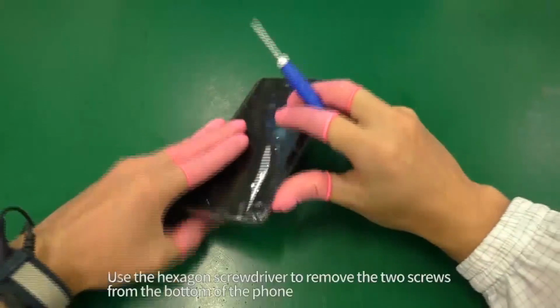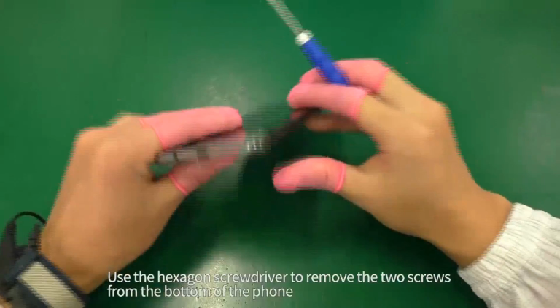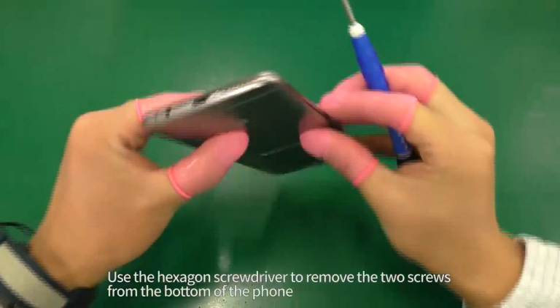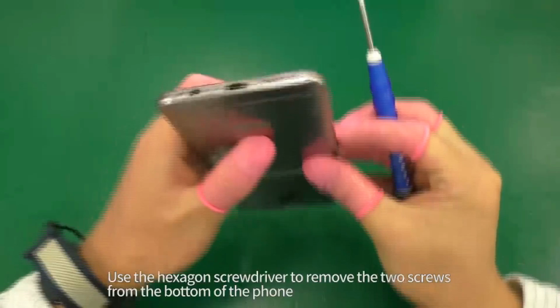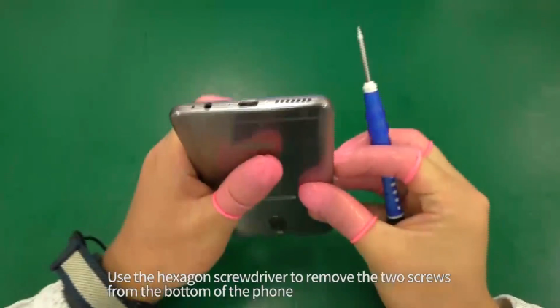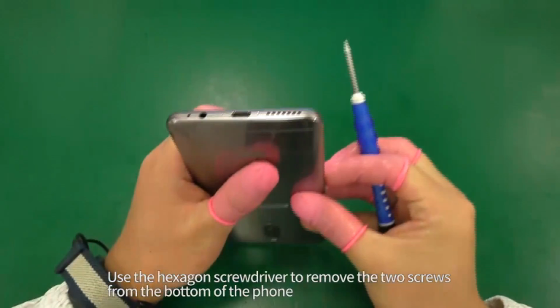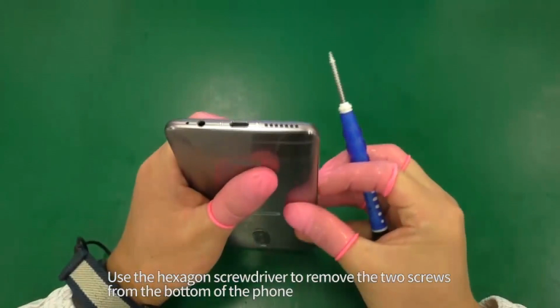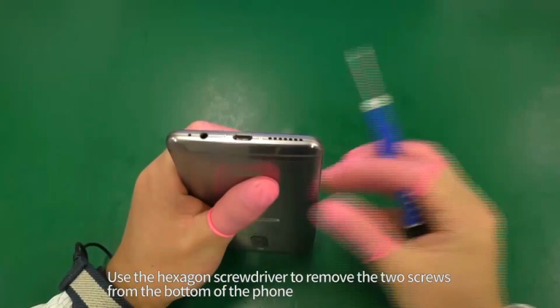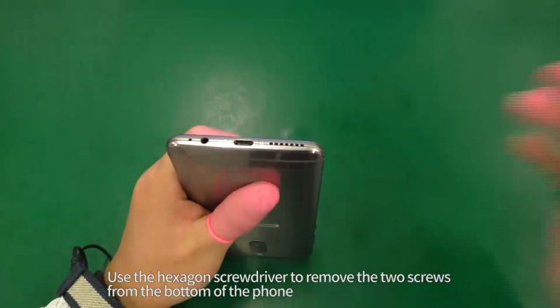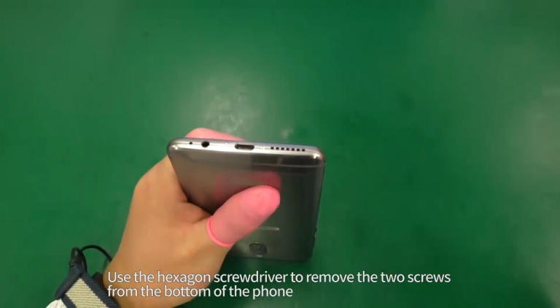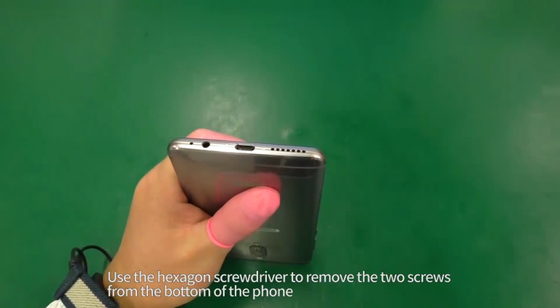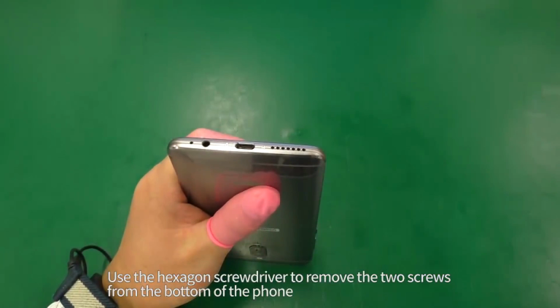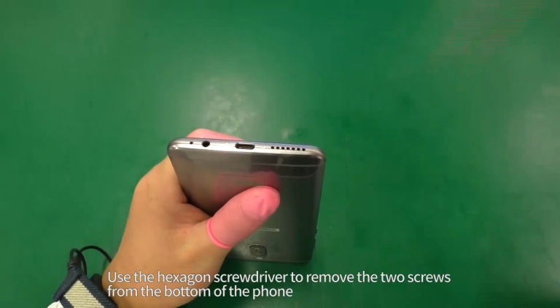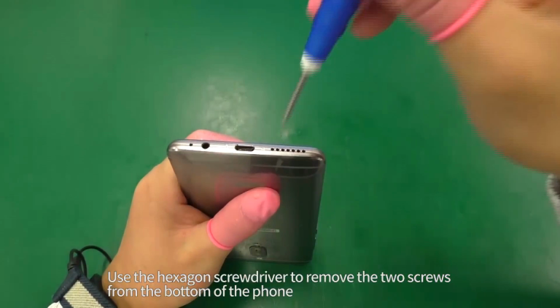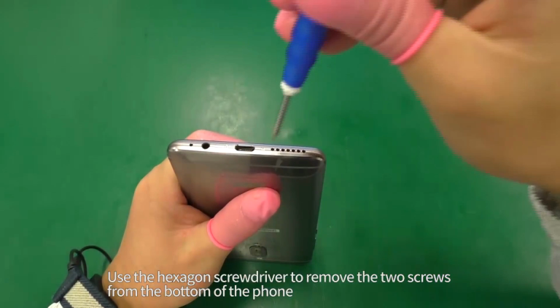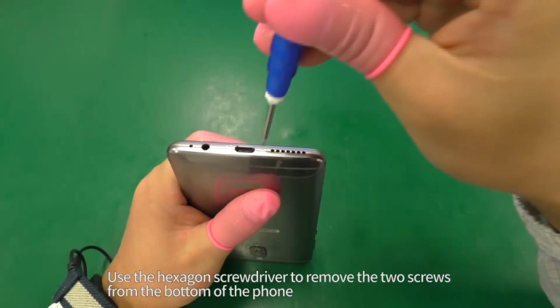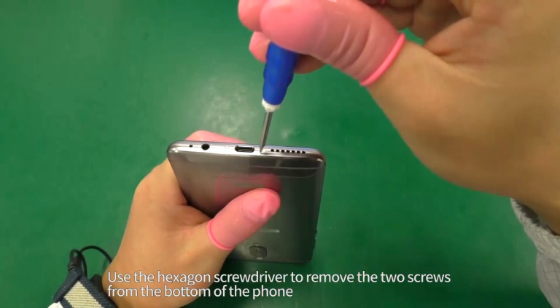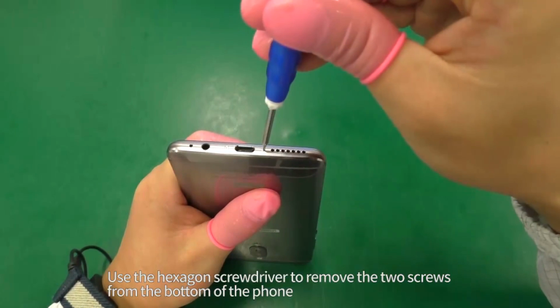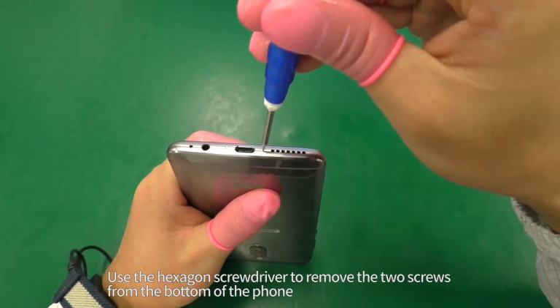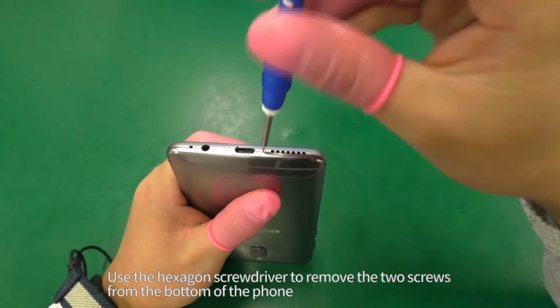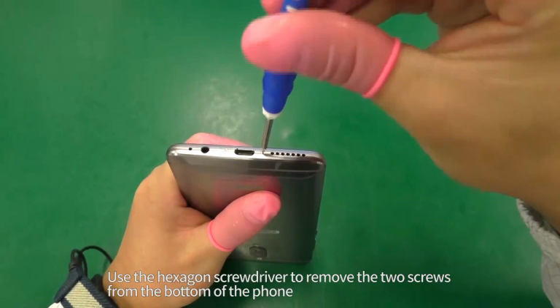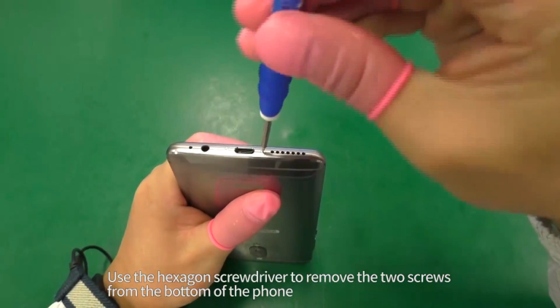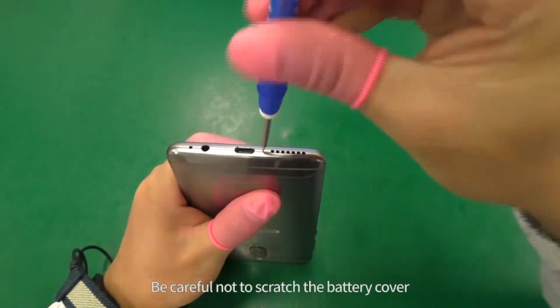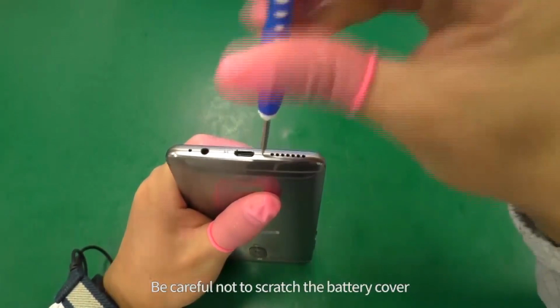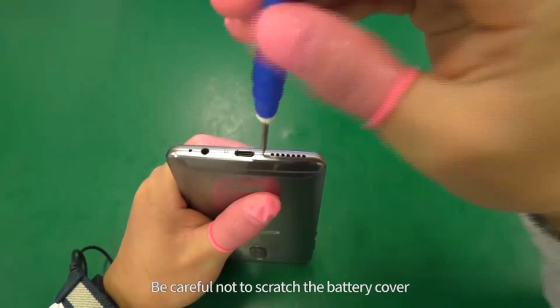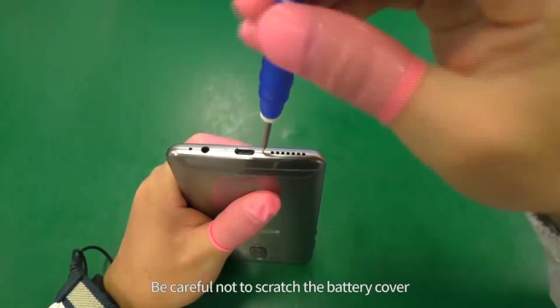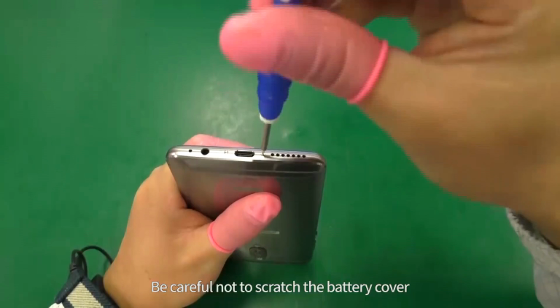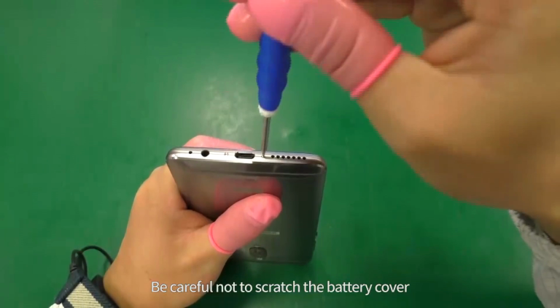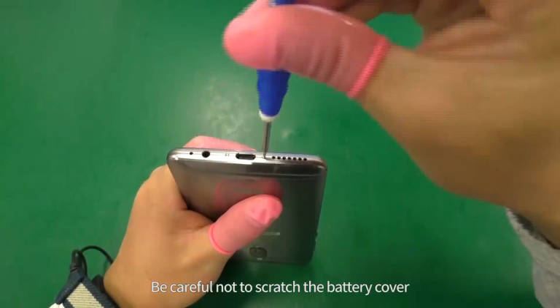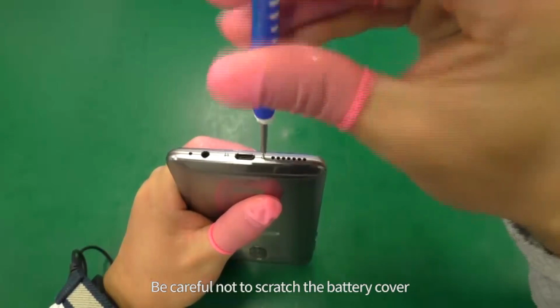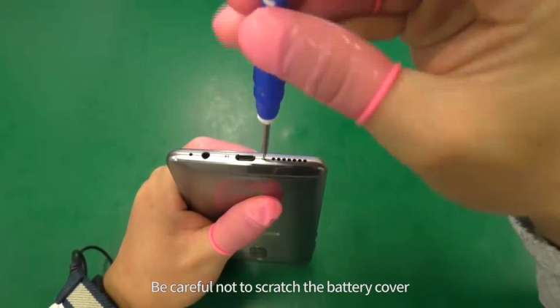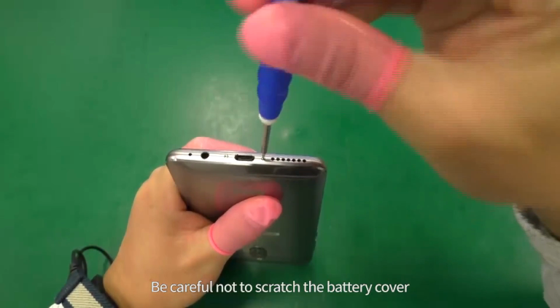Use the hexagon screwdriver to remove the two screws from the bottom of the phone. Be careful not to scratch the battery cover.